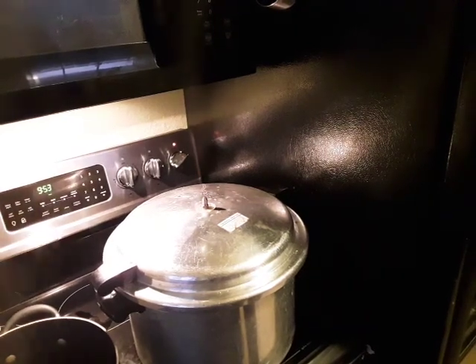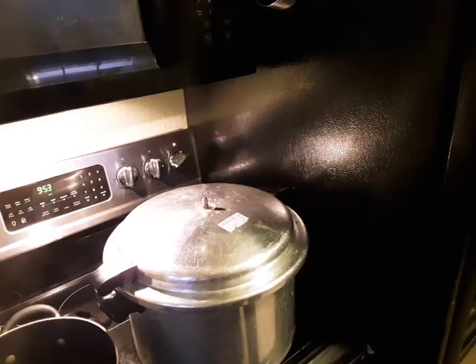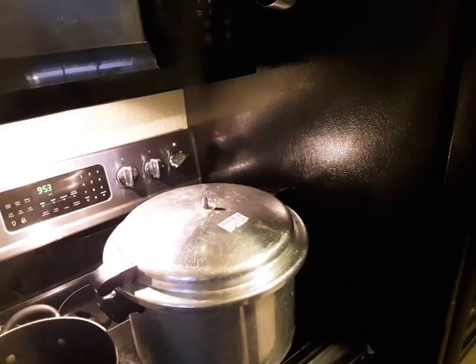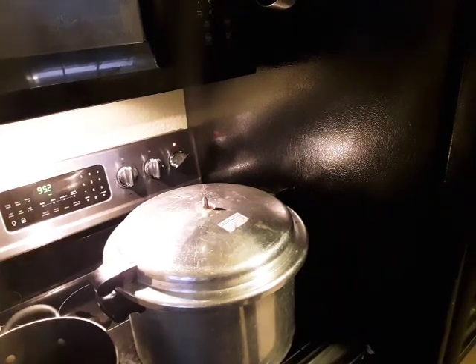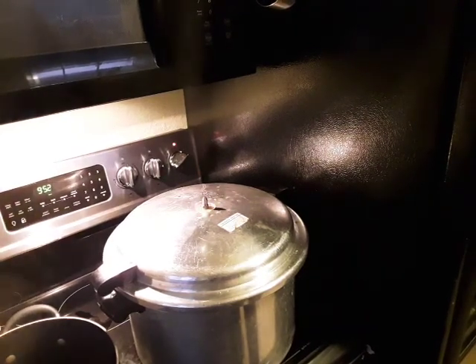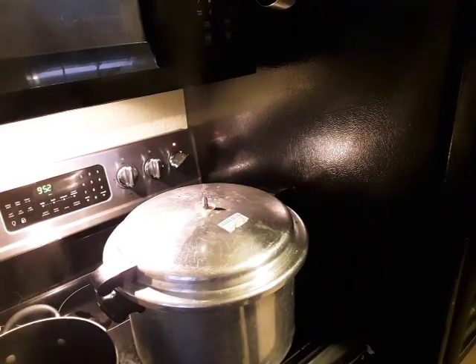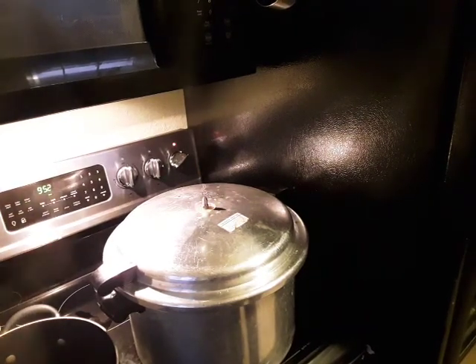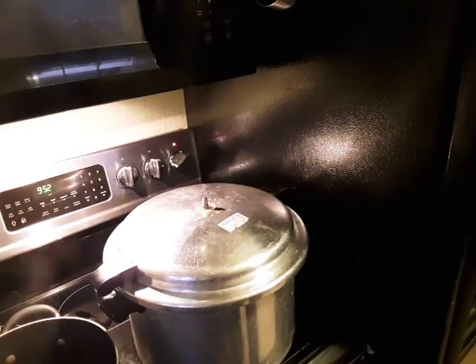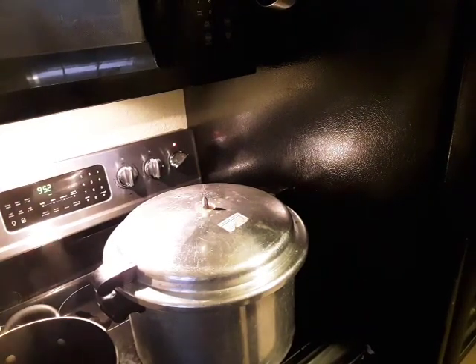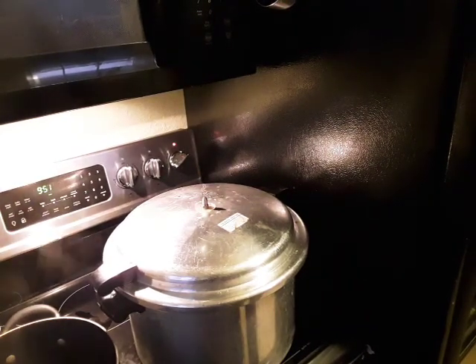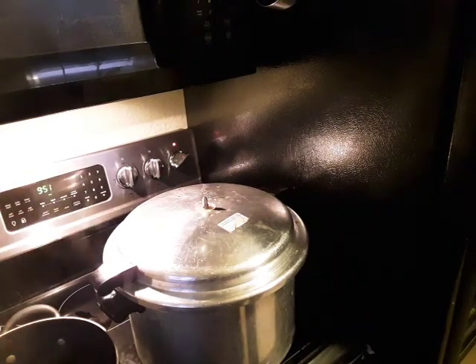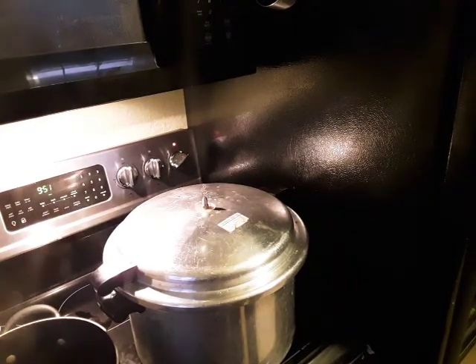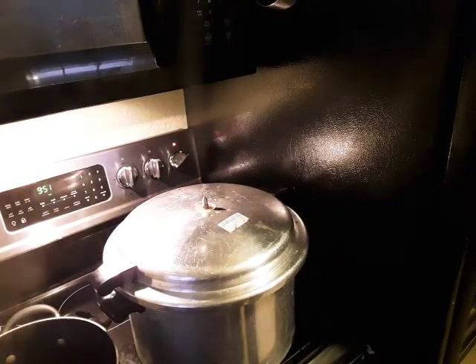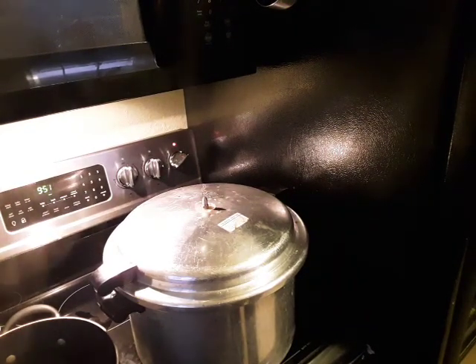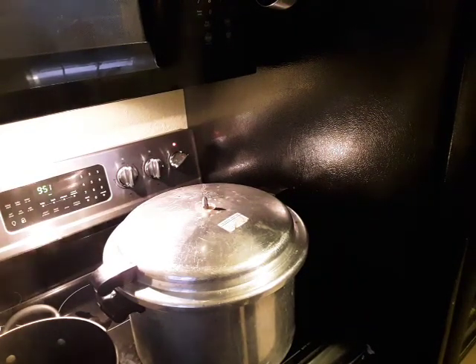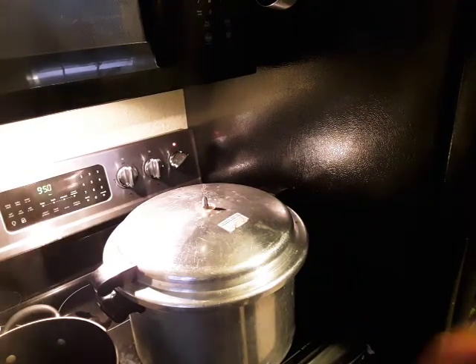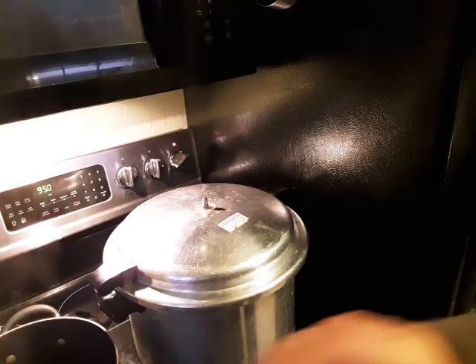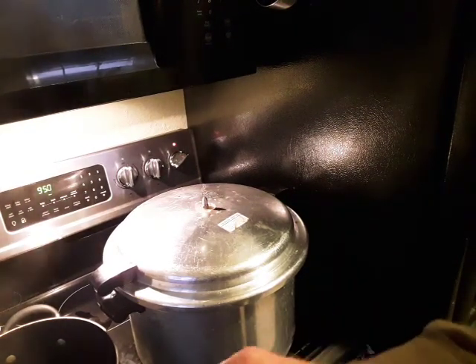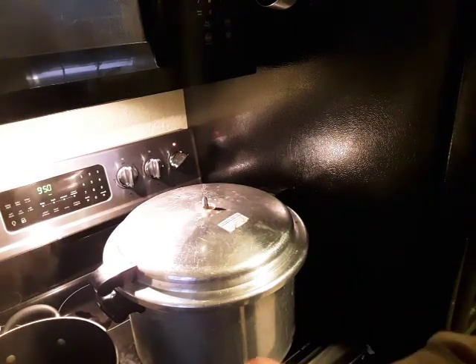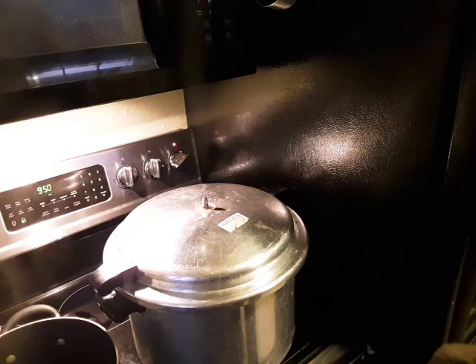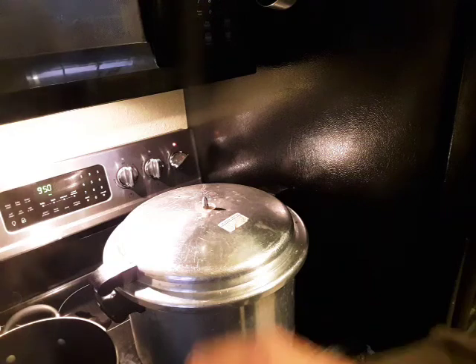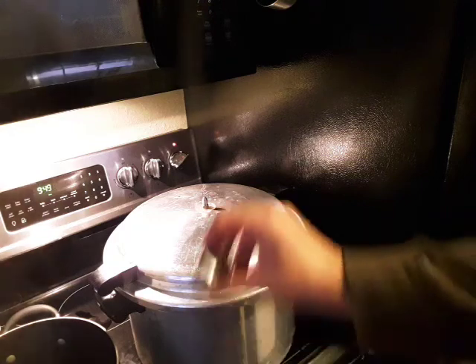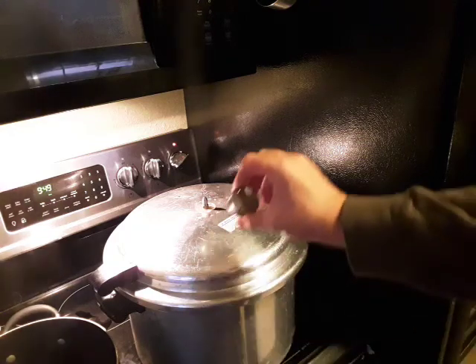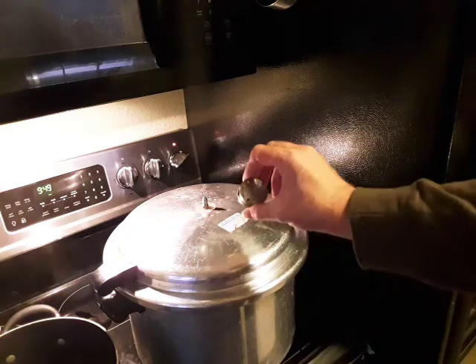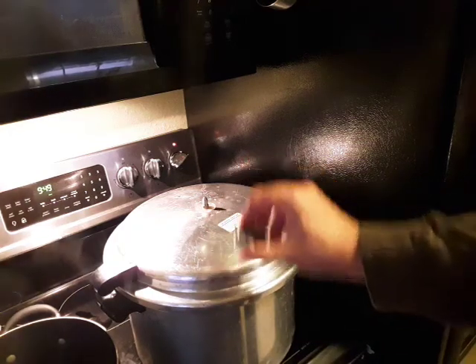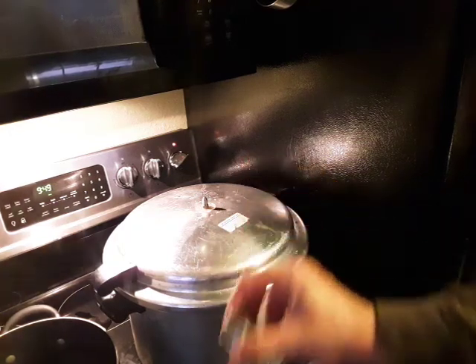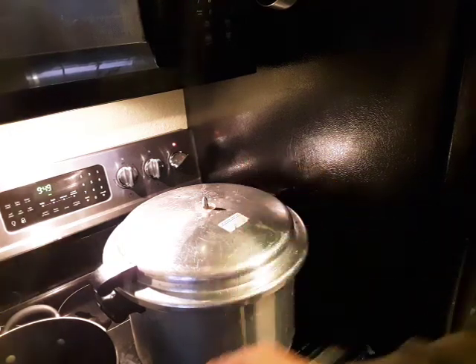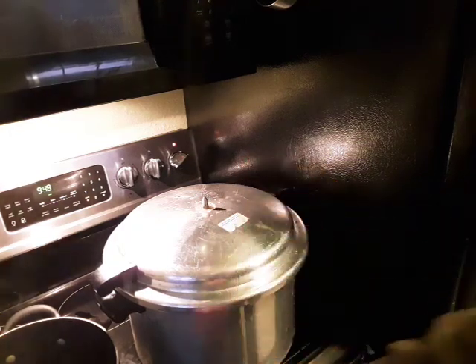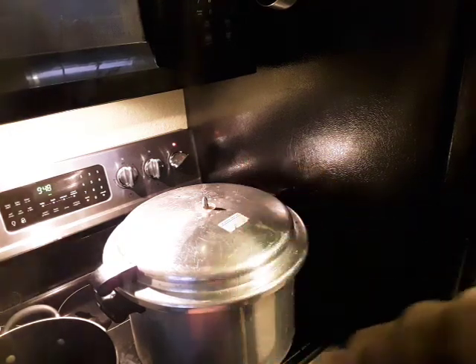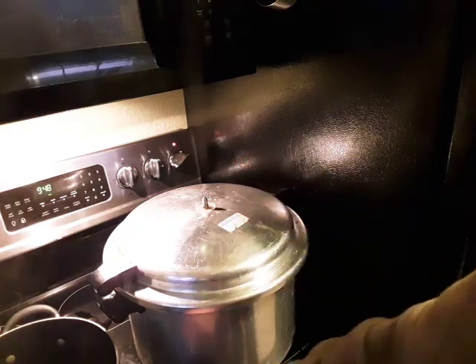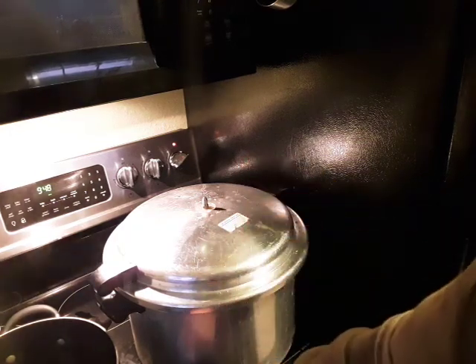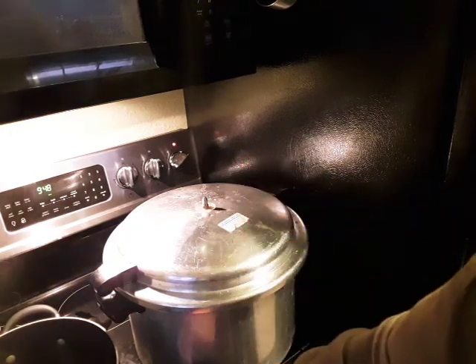Then I'm going to put the weight on at 15 pounds for 25 minutes, and then it will be done.